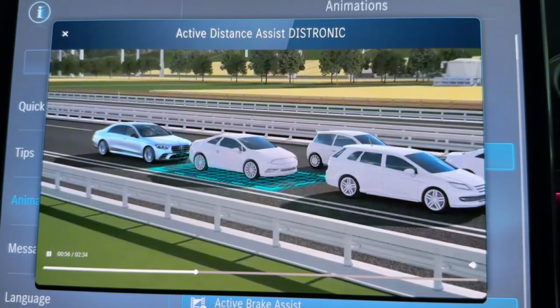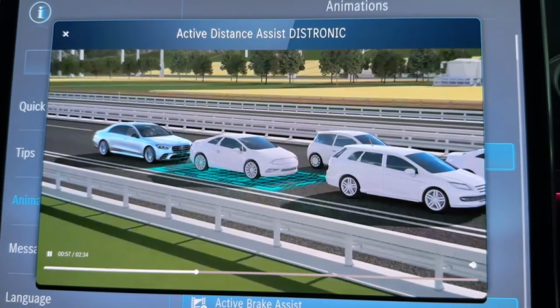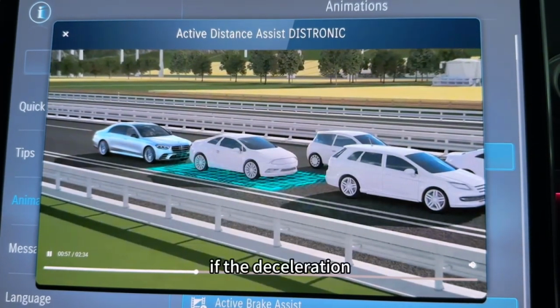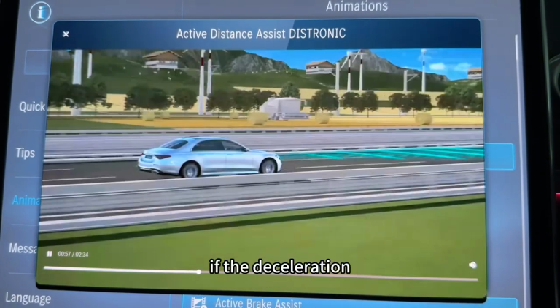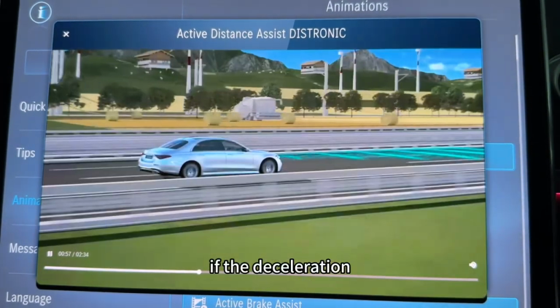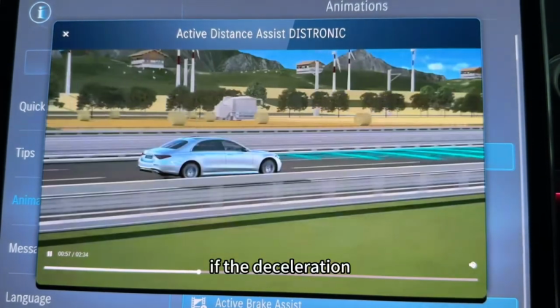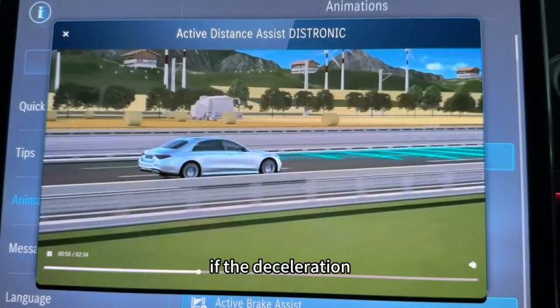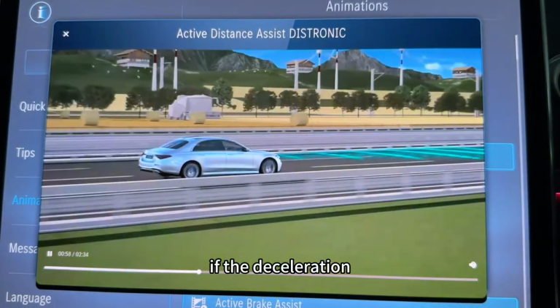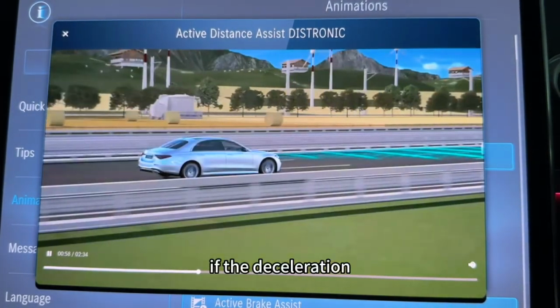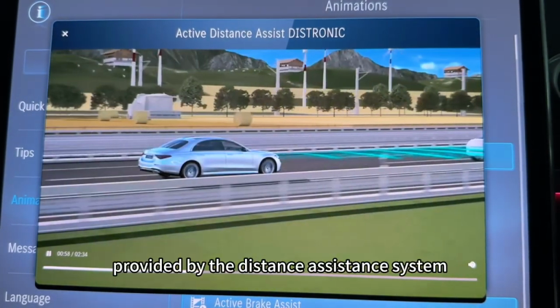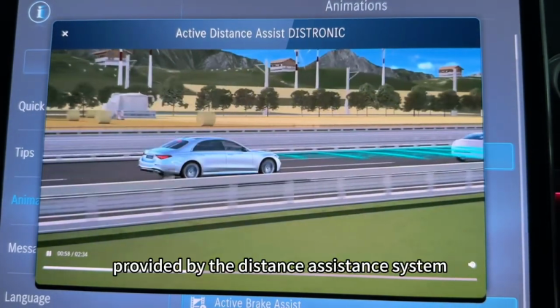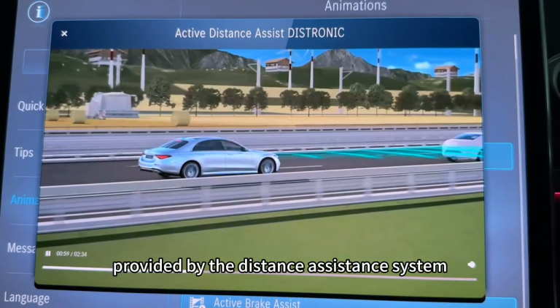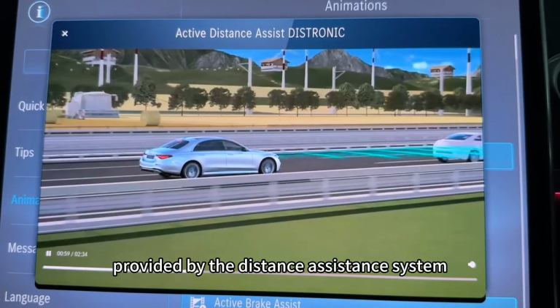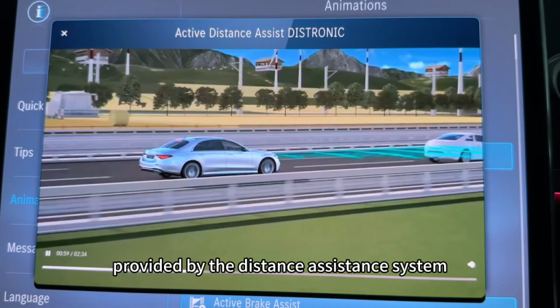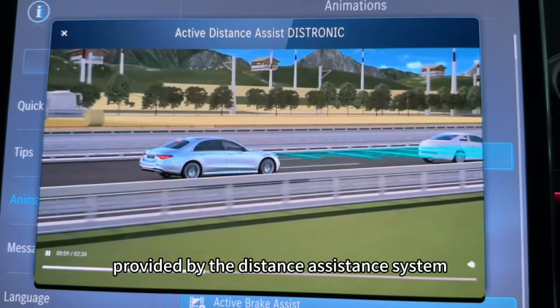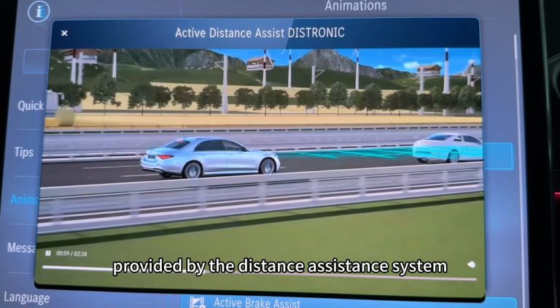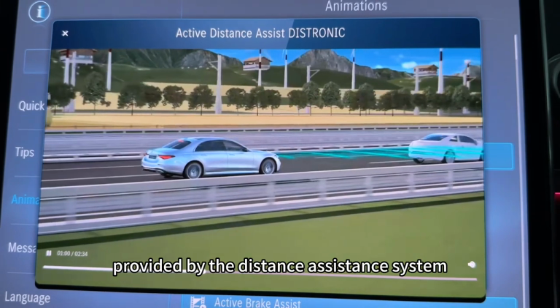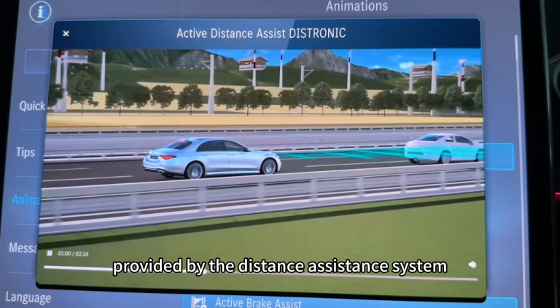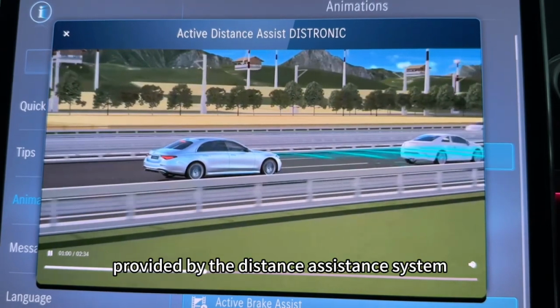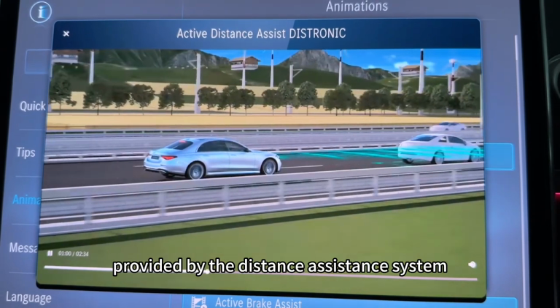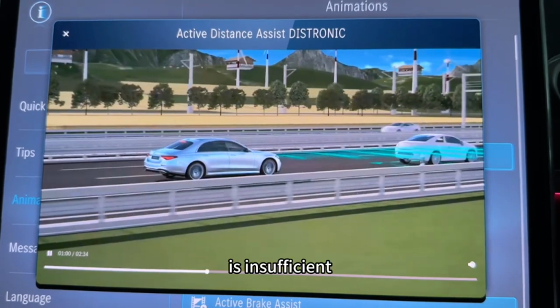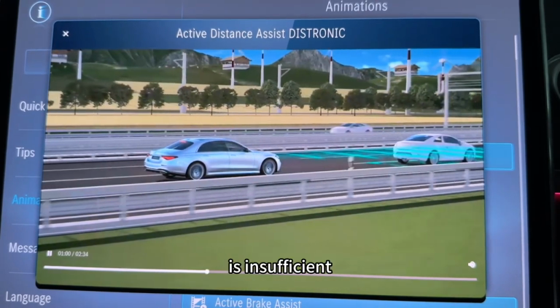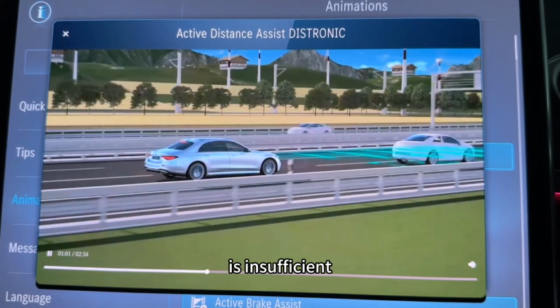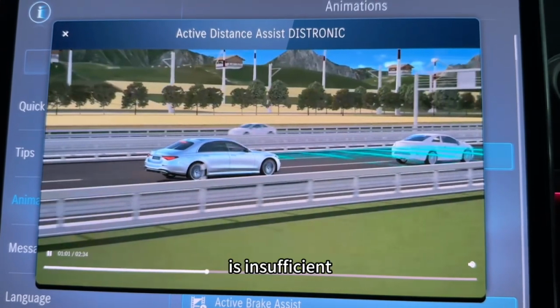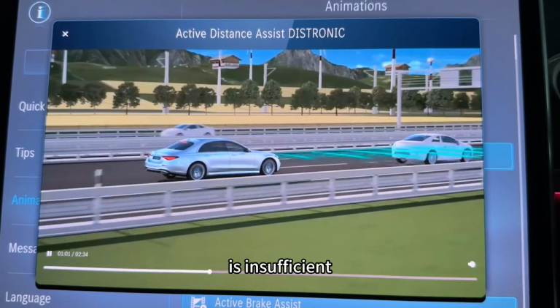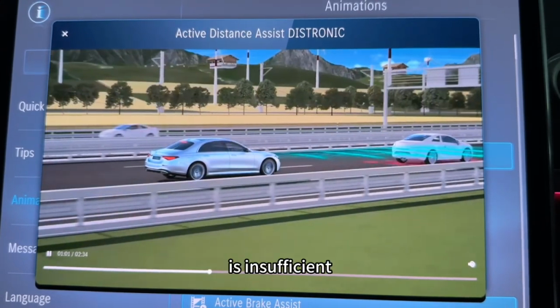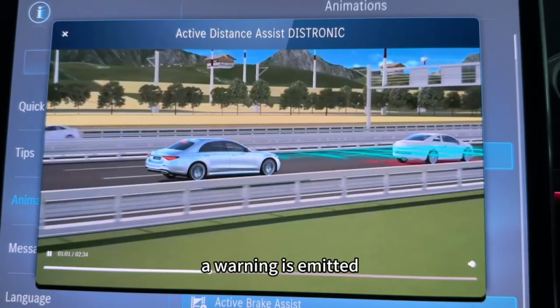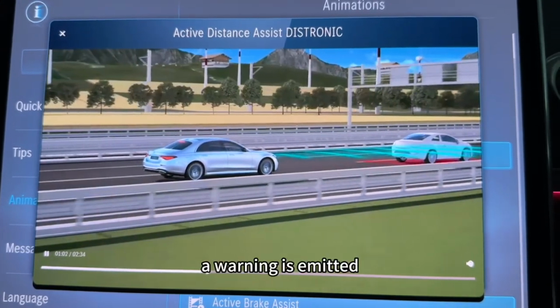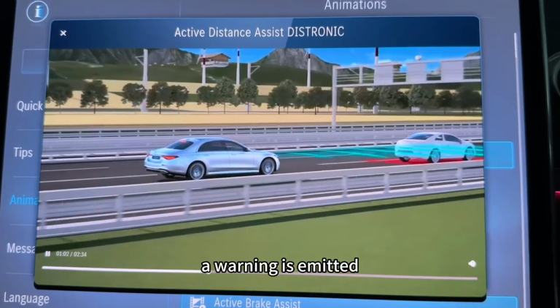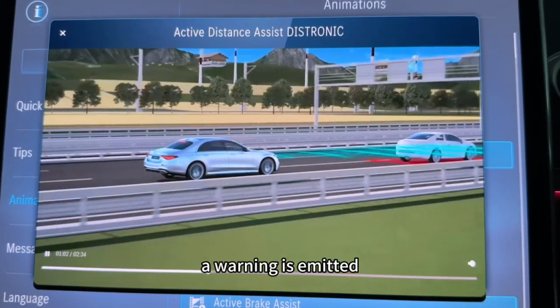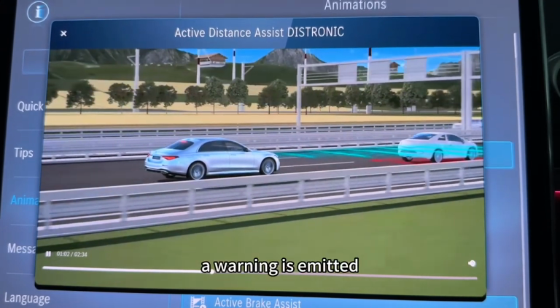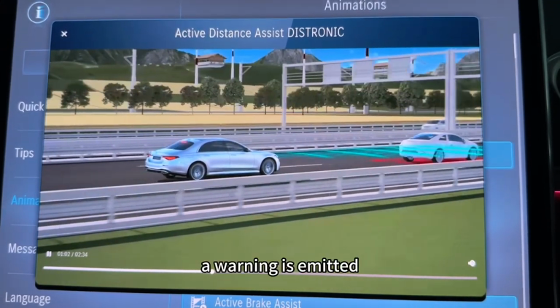If the deceleration provided by the distance assistance system is insufficient, a warning is emitted.